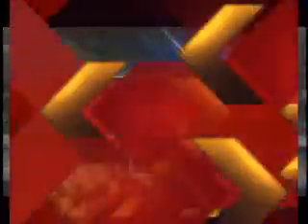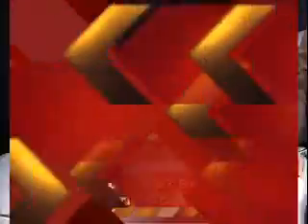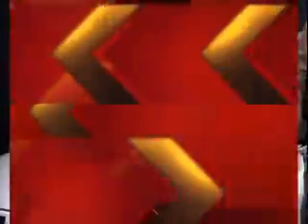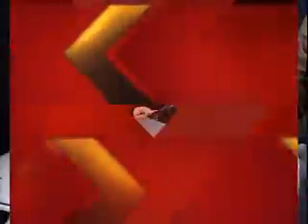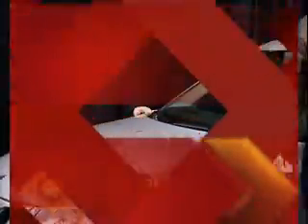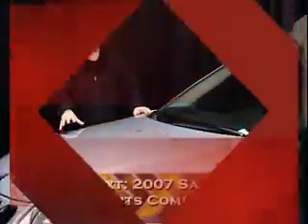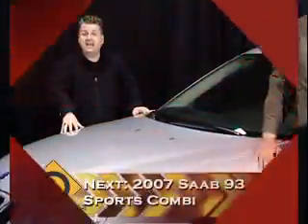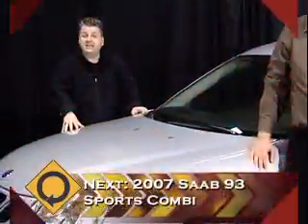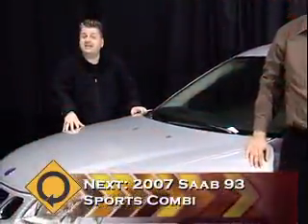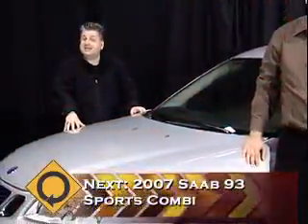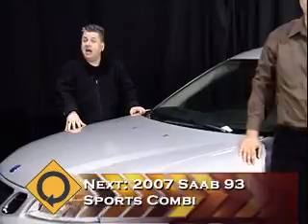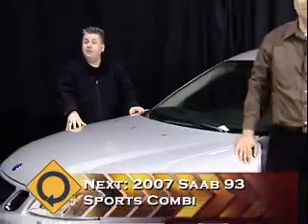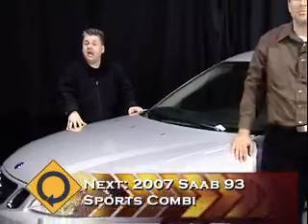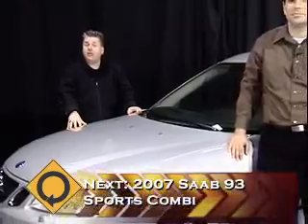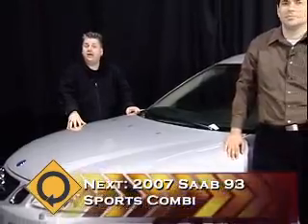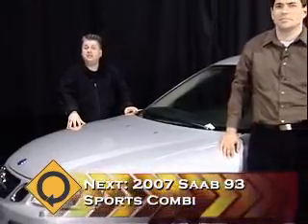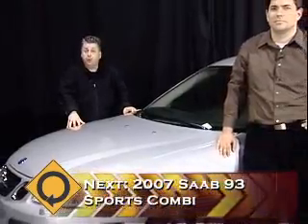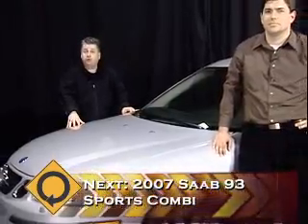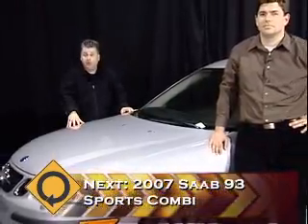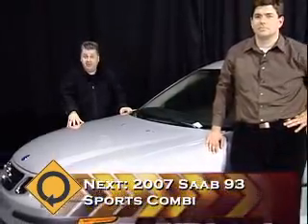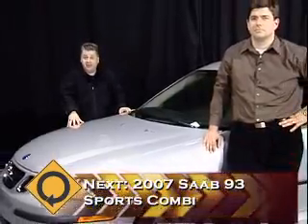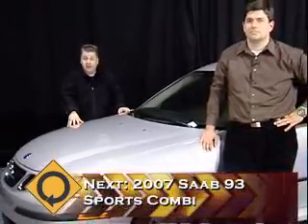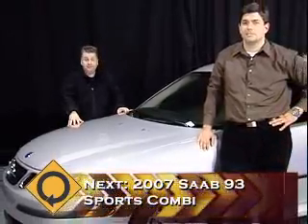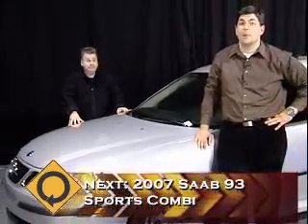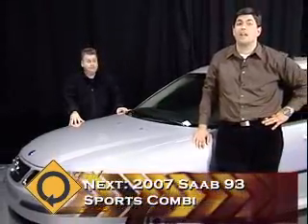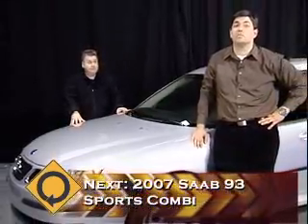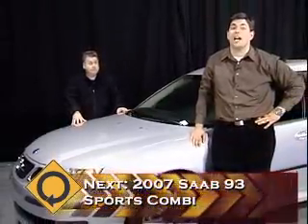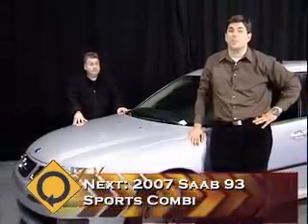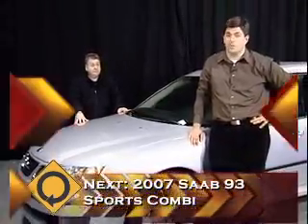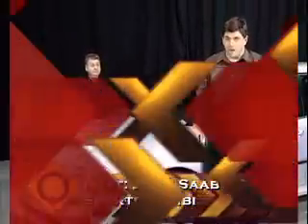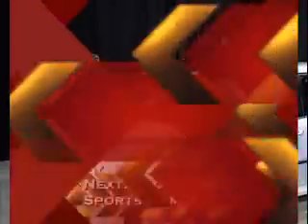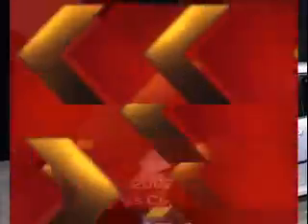Coming up next, it's the Saab 9-3 Sport Combi Turbo. Miles Around — I'll be right back.